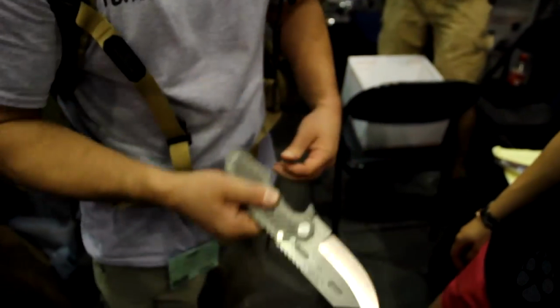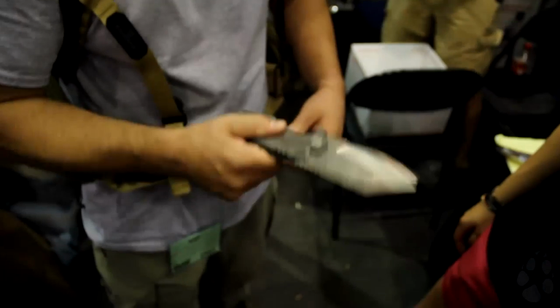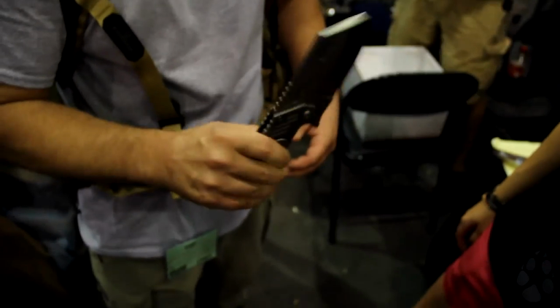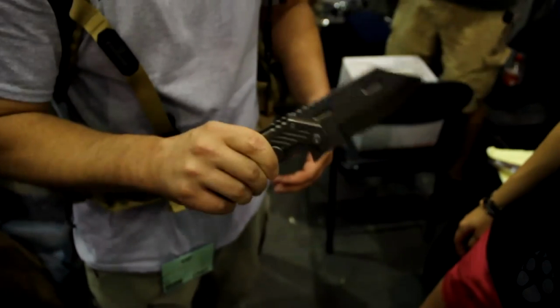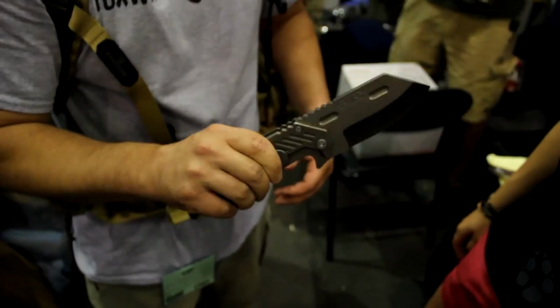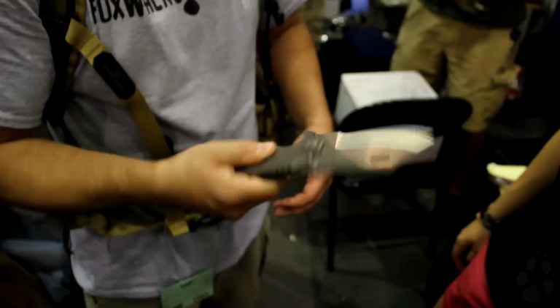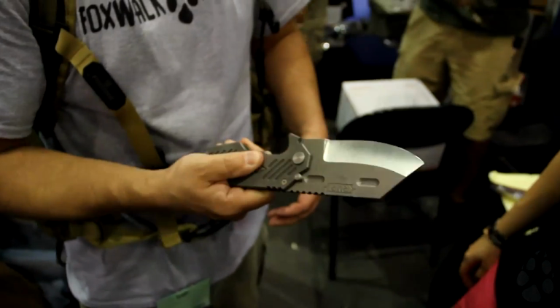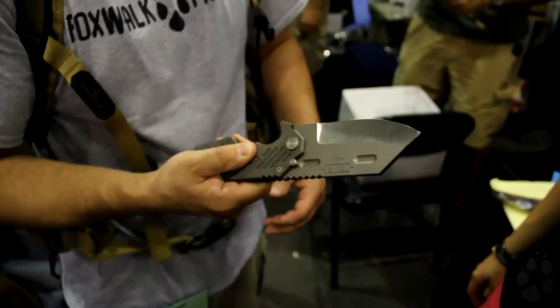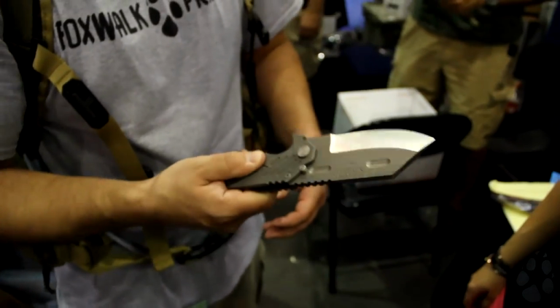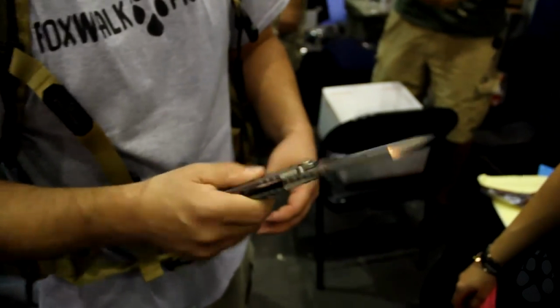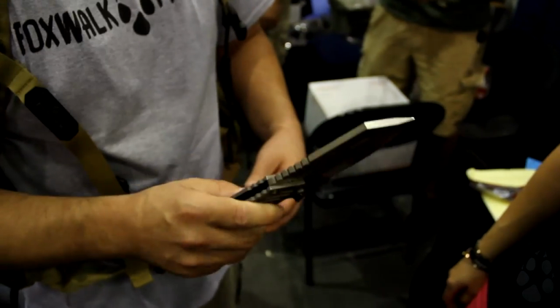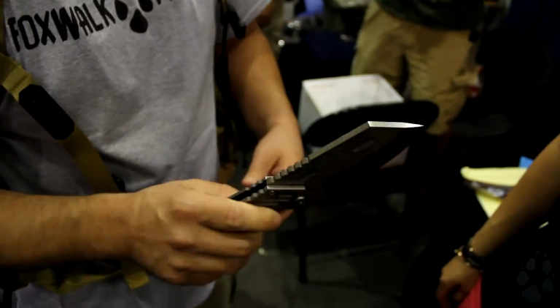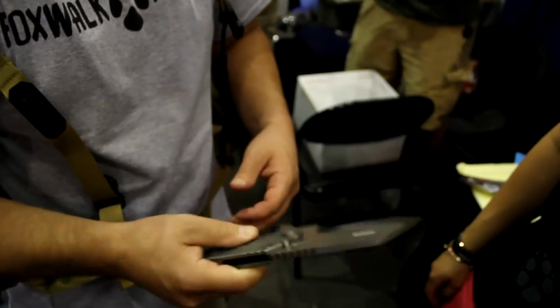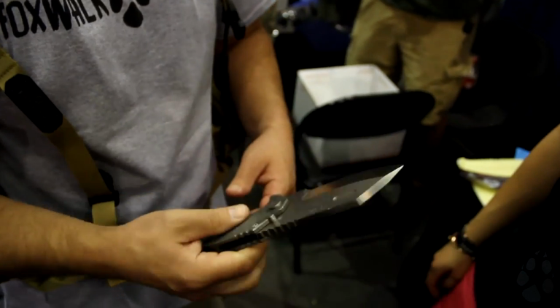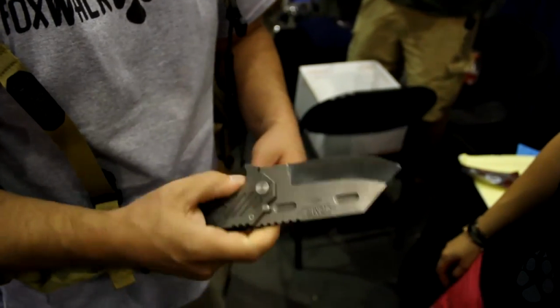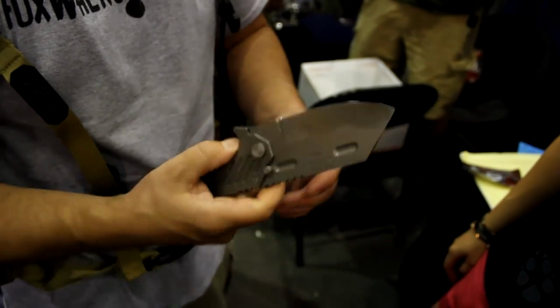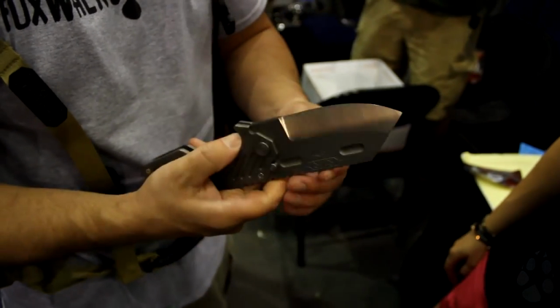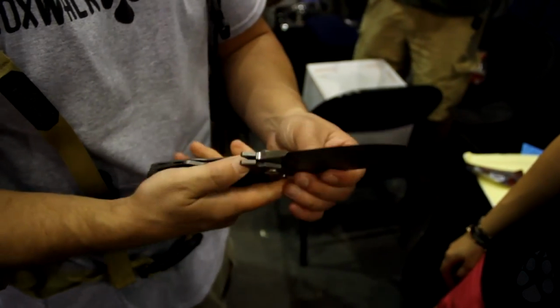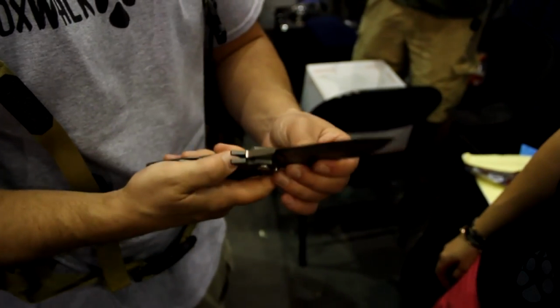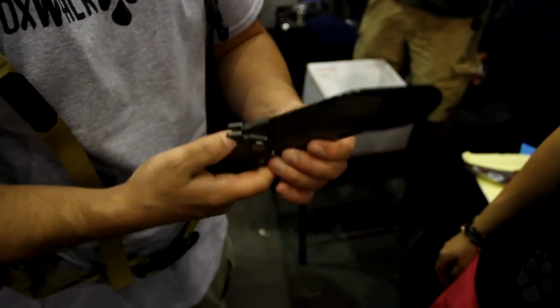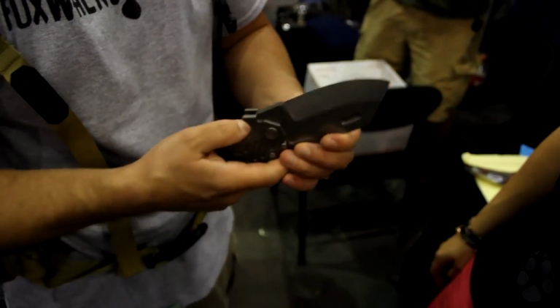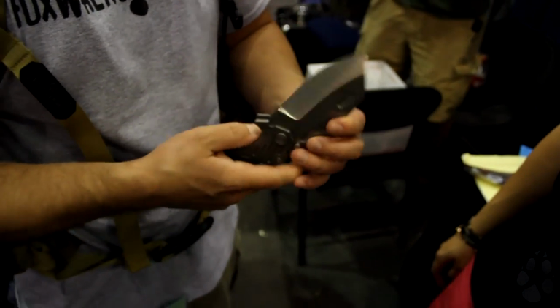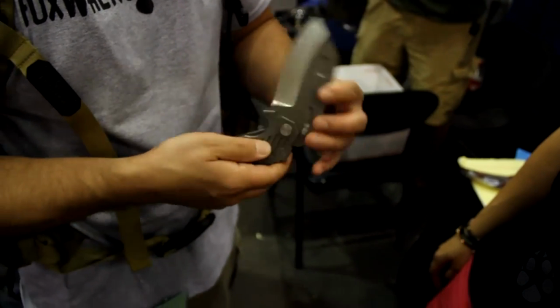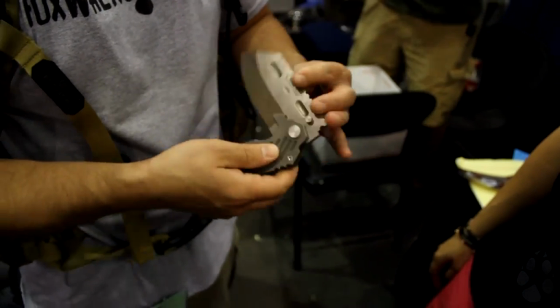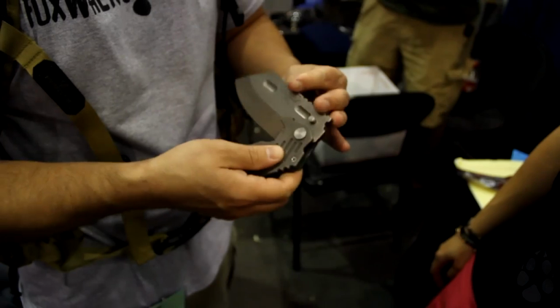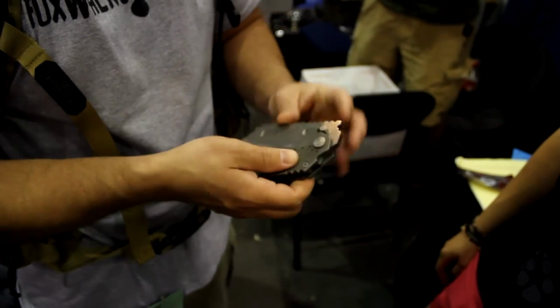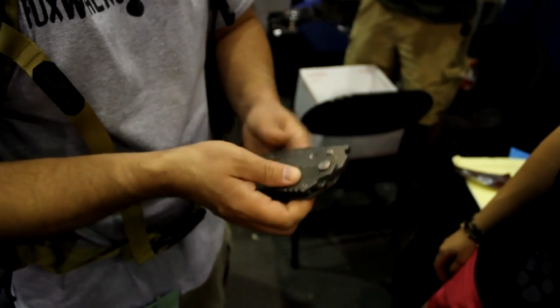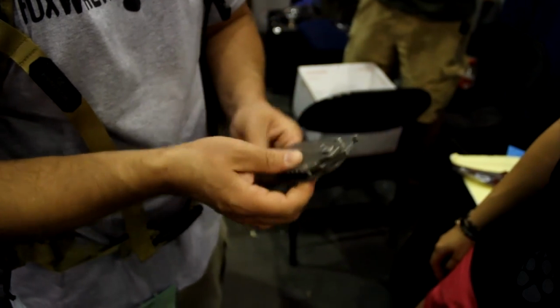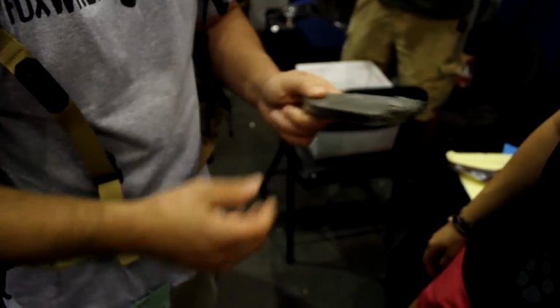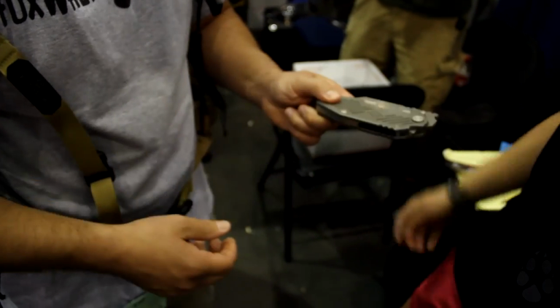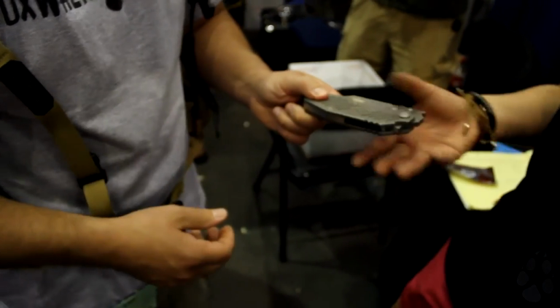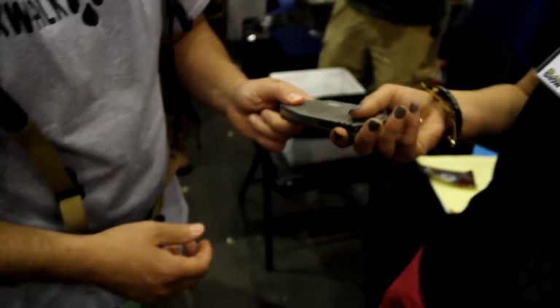There we go, there it is. And the click — did you hear that? That is crazy. Nice.